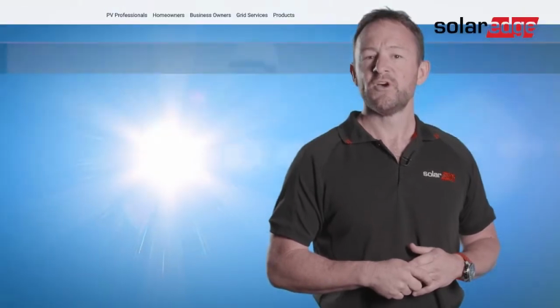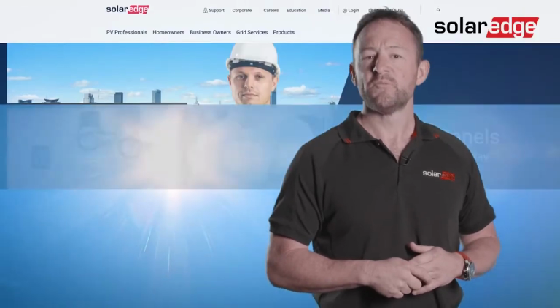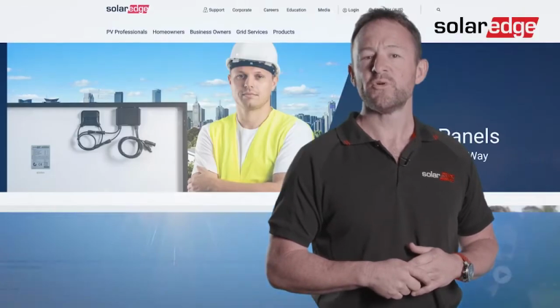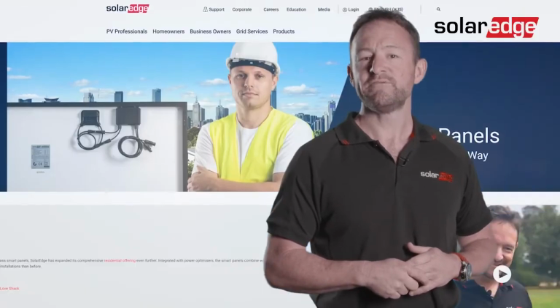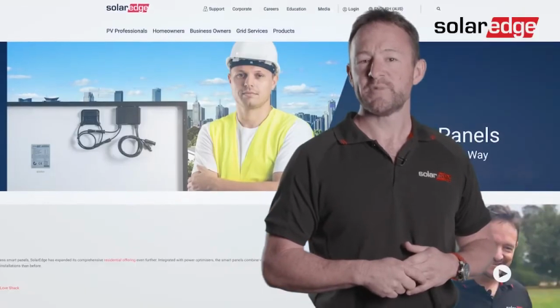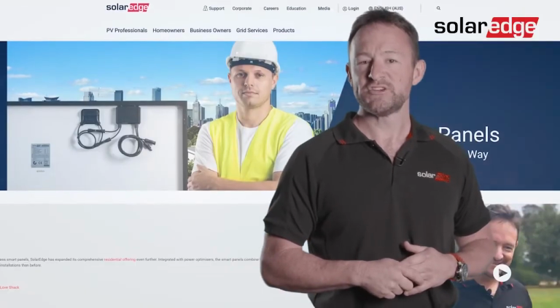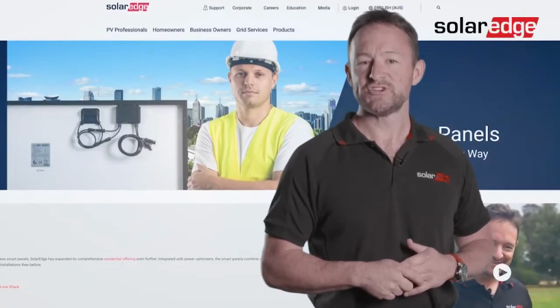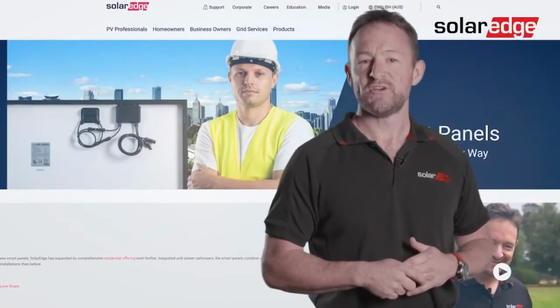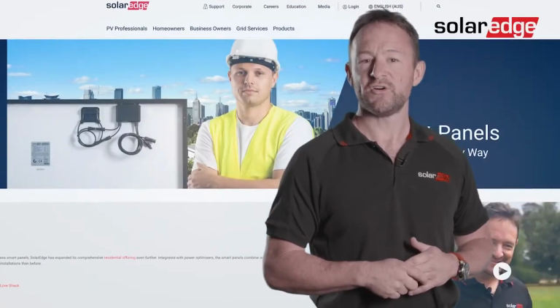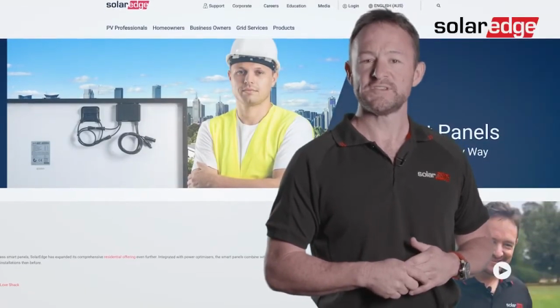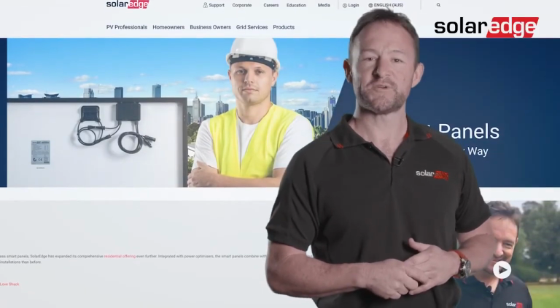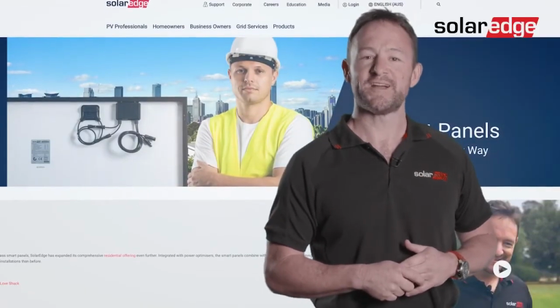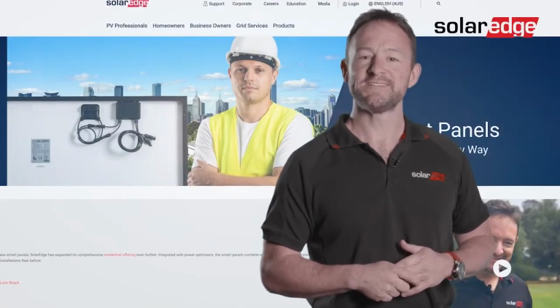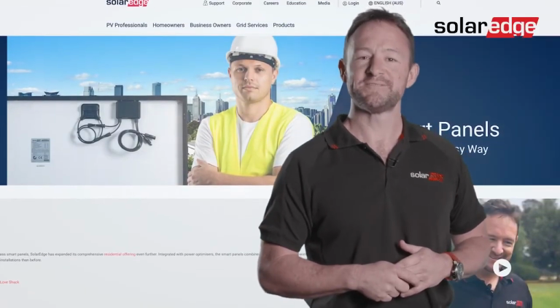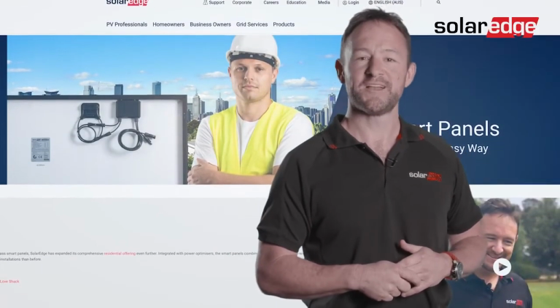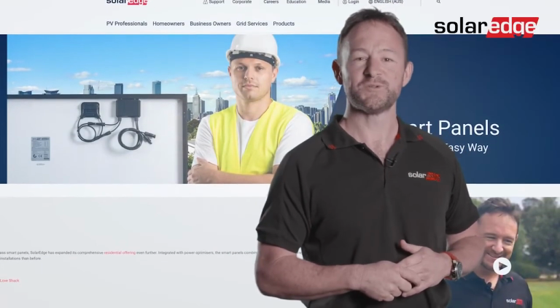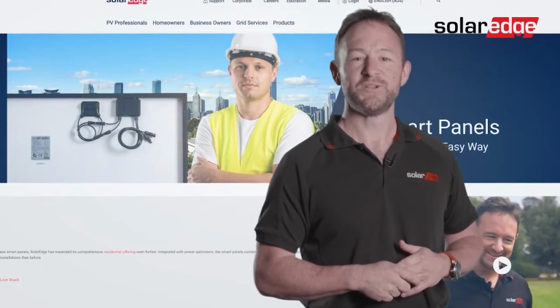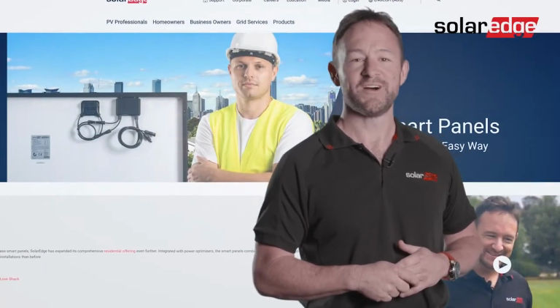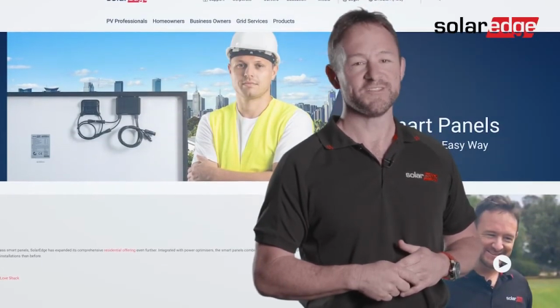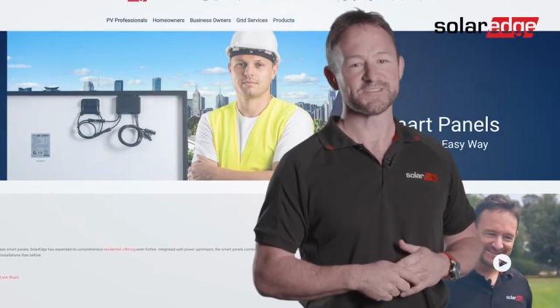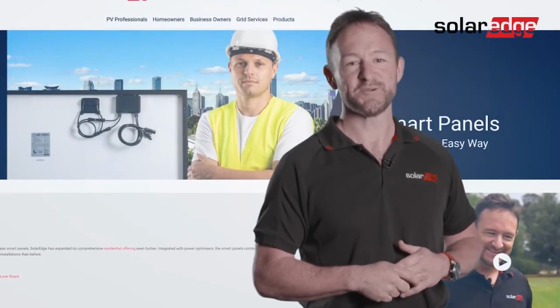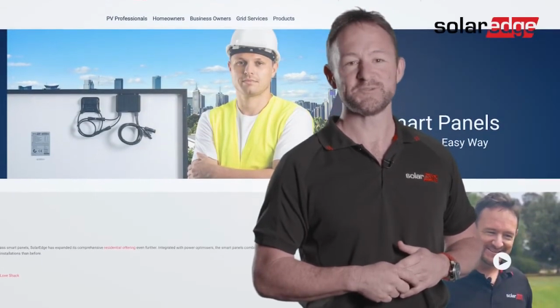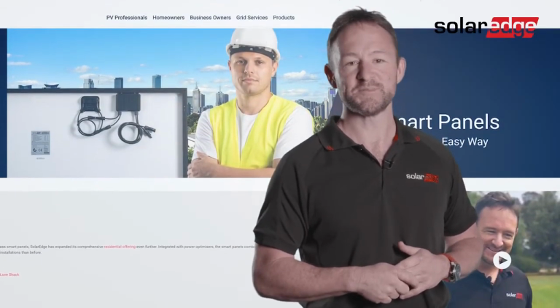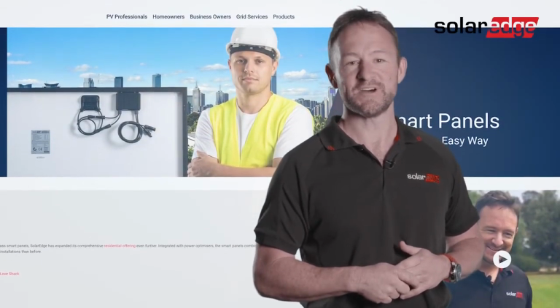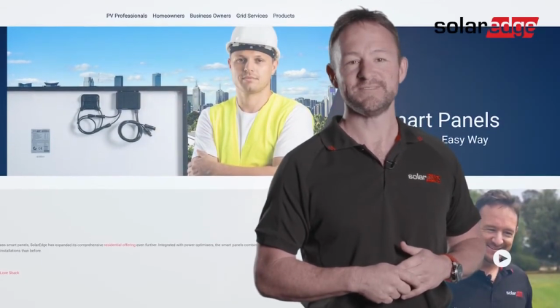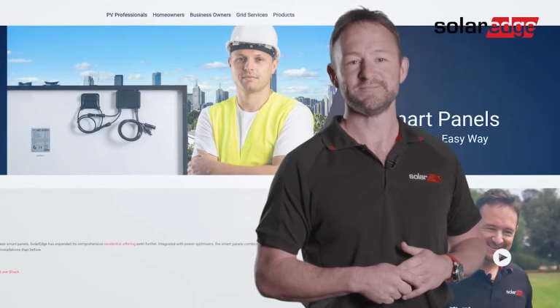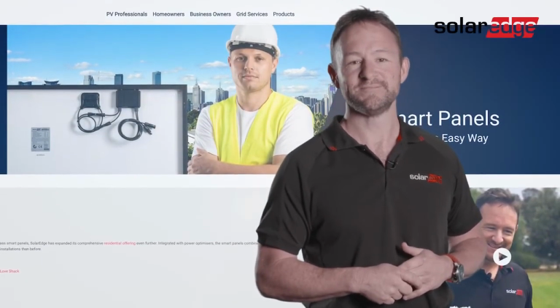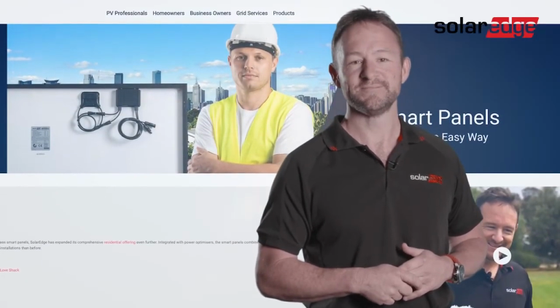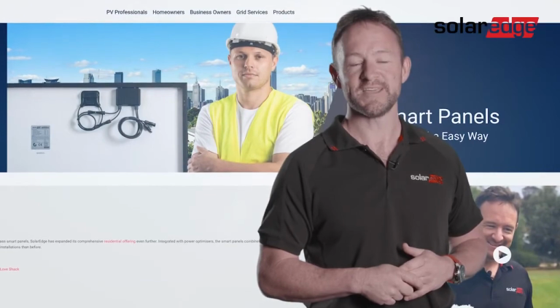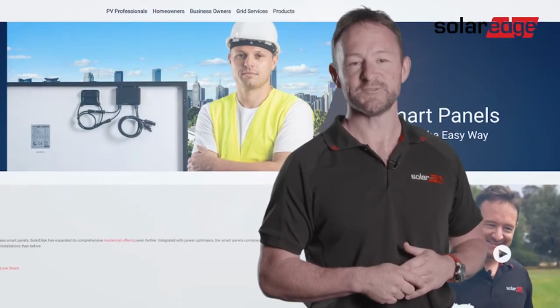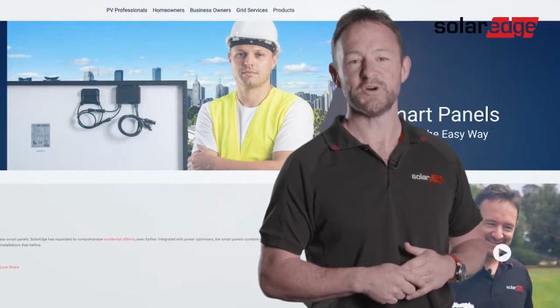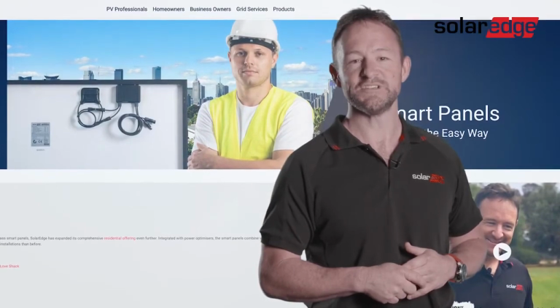More information on this product is available on the SolarEdge website. Thanks for watching.